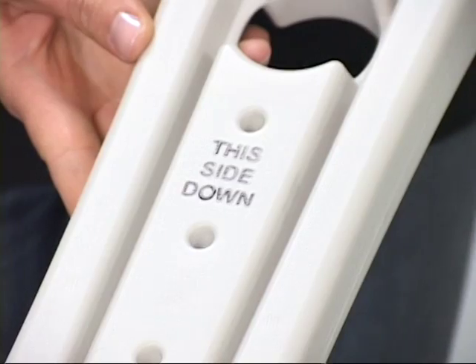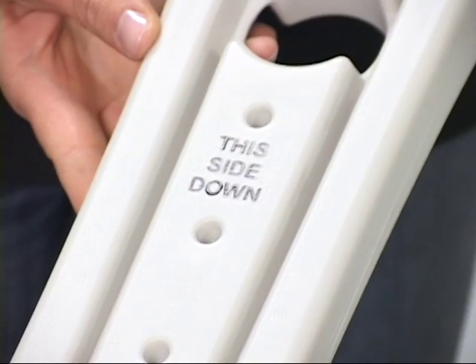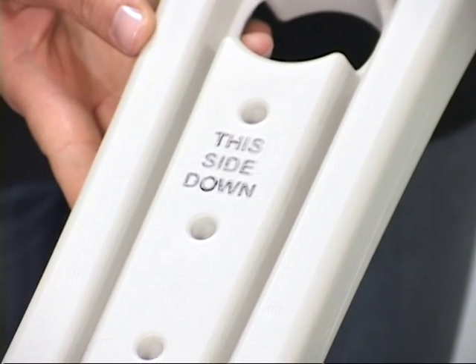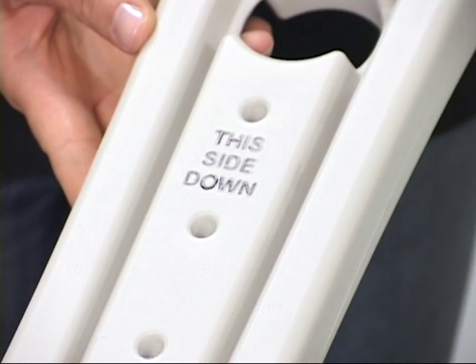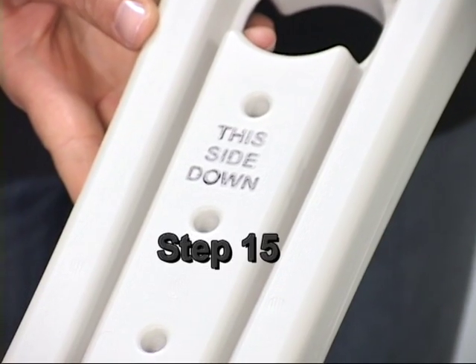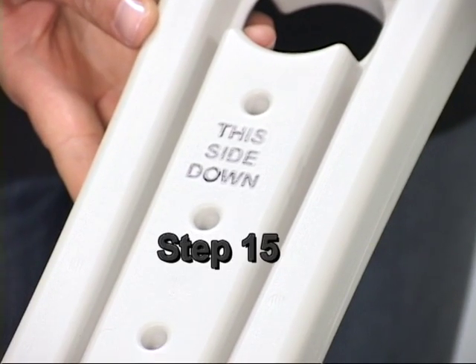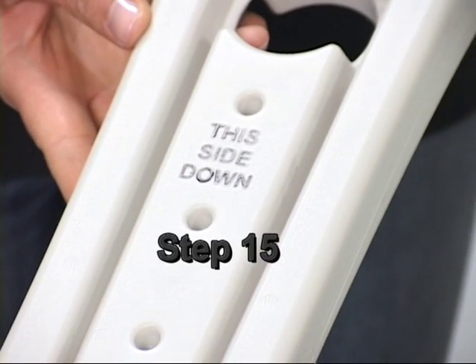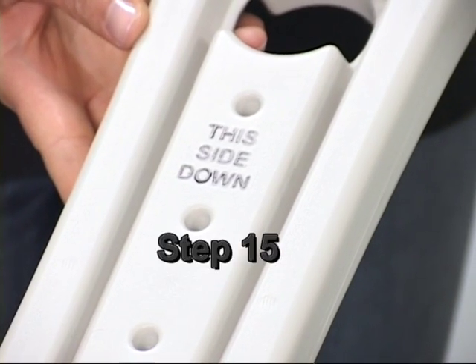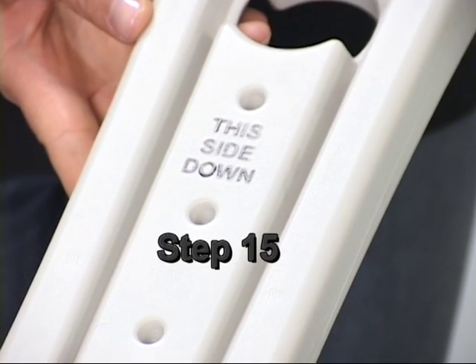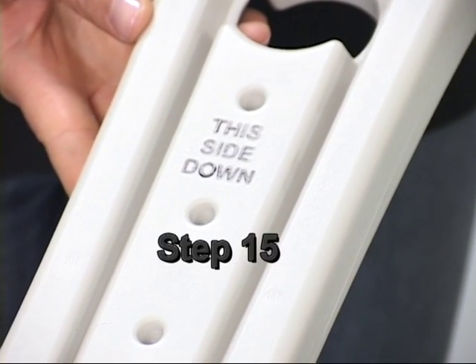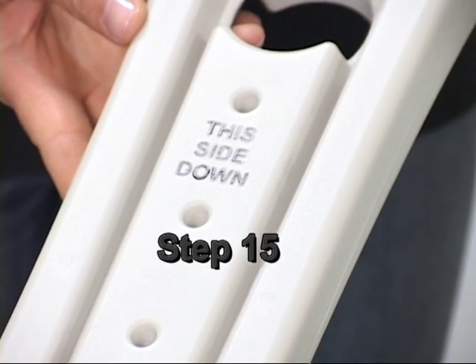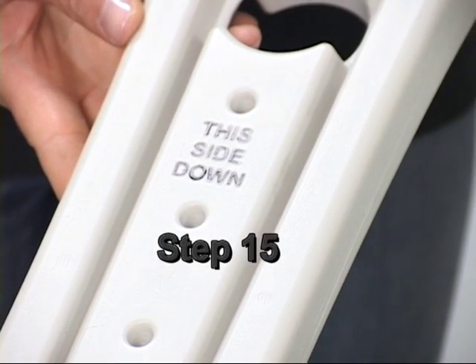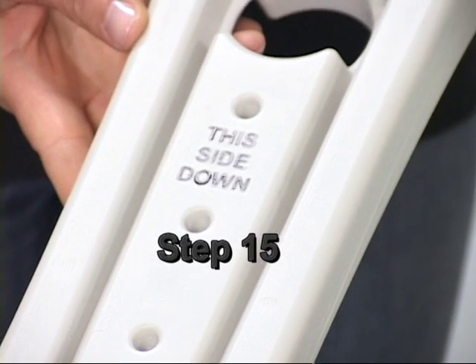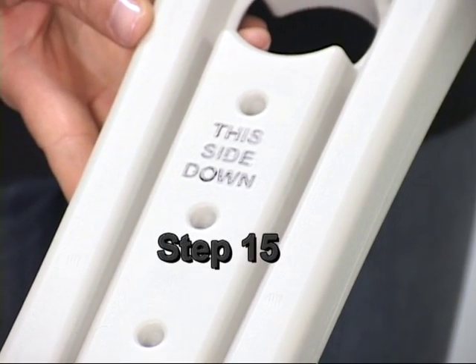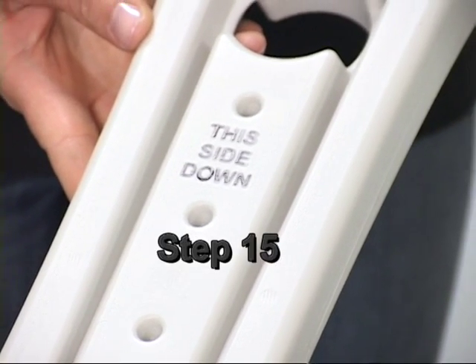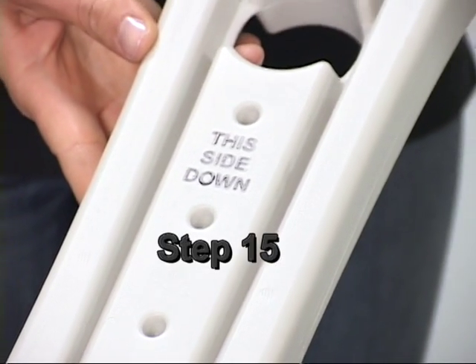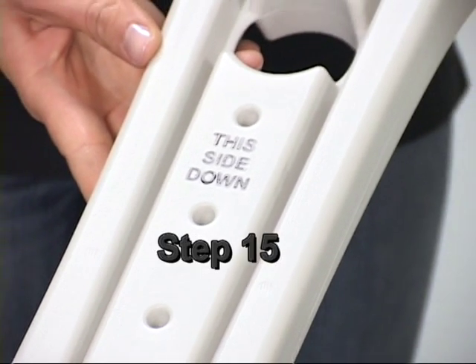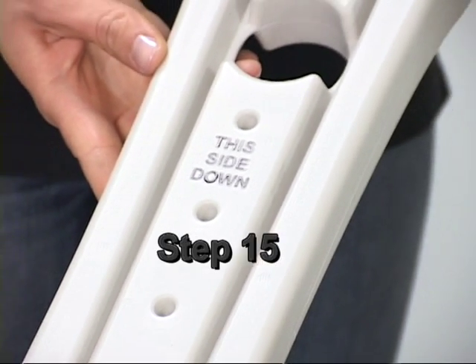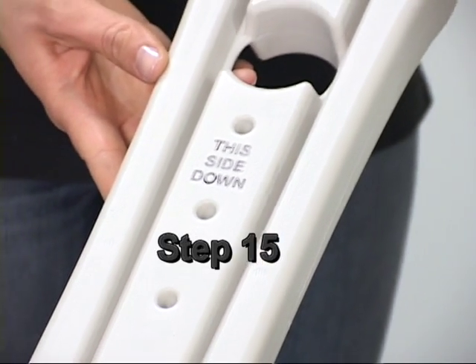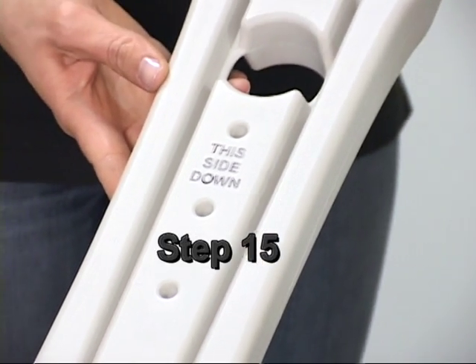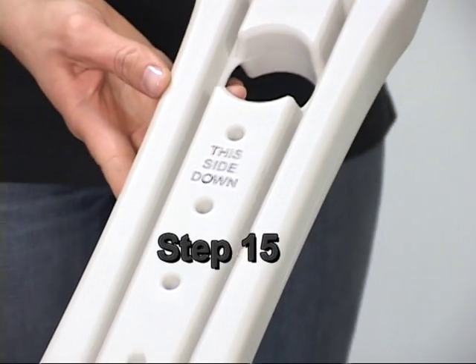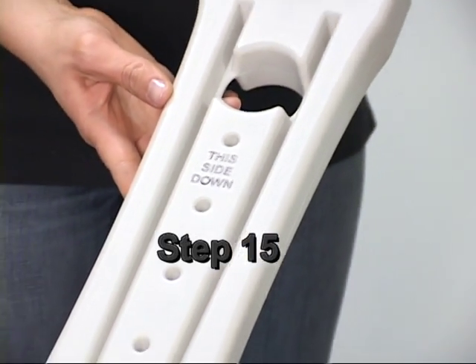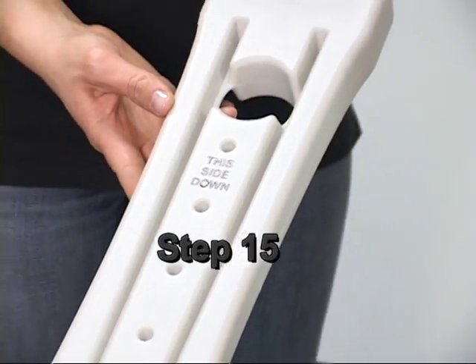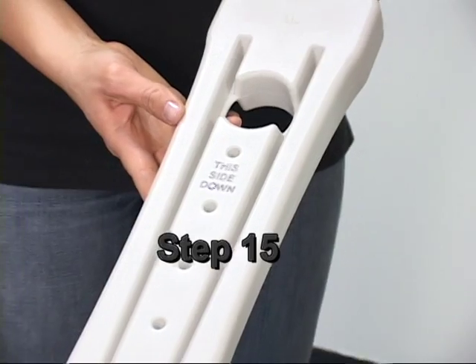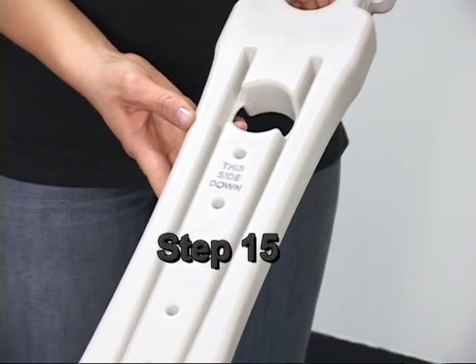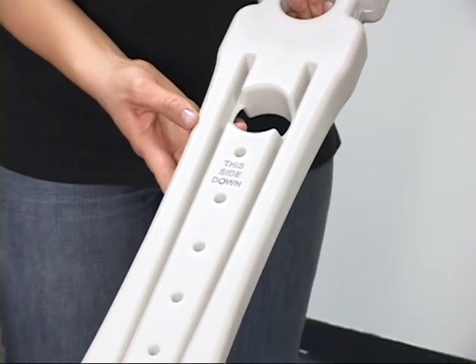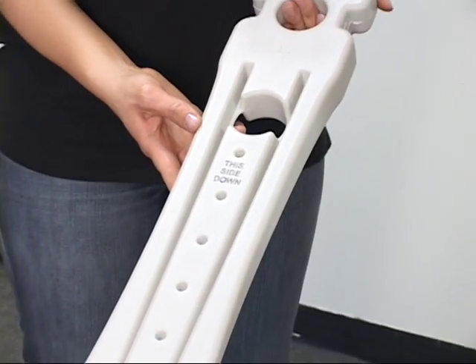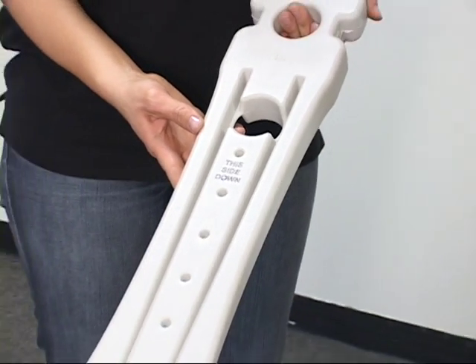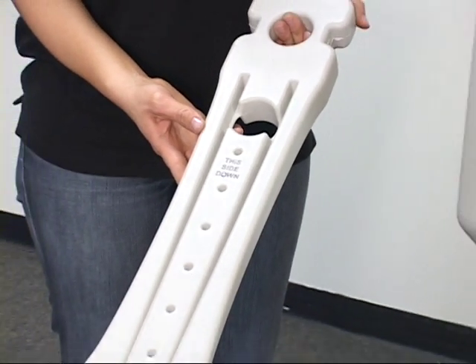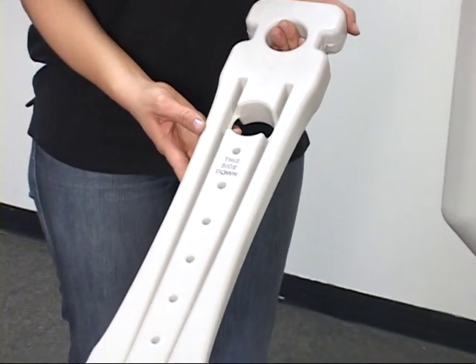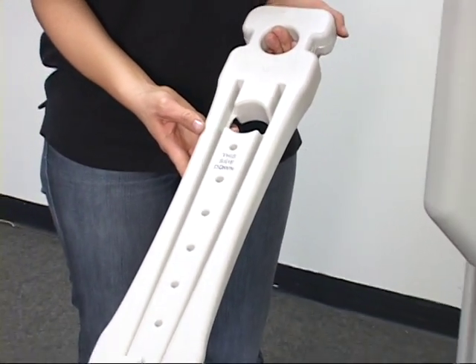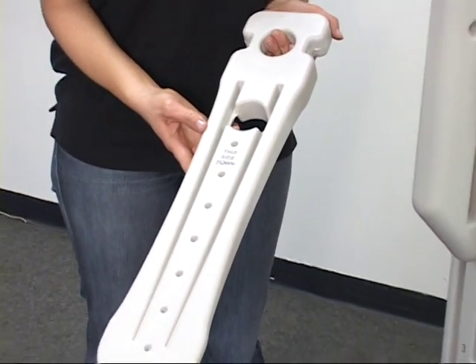Step 15. Slide both deck connectors F over the handrail post.